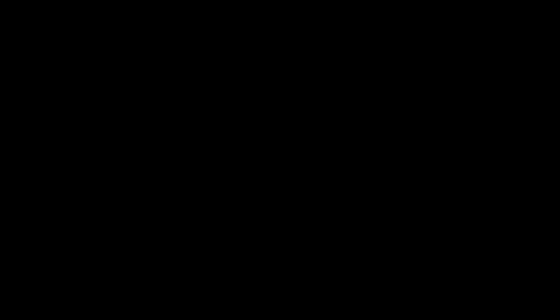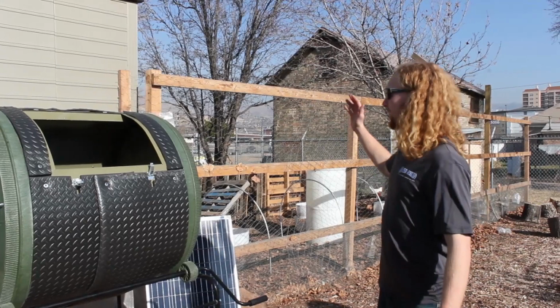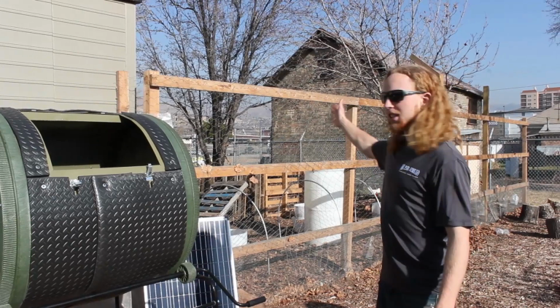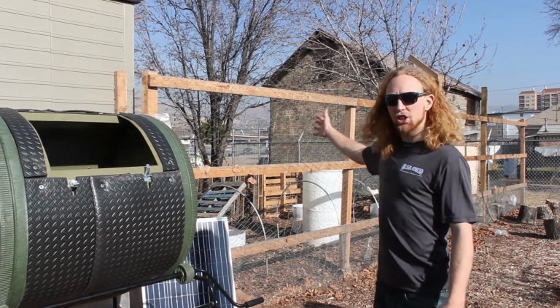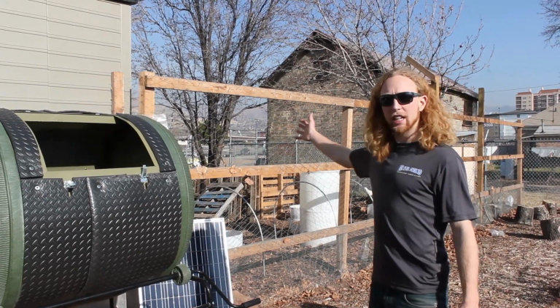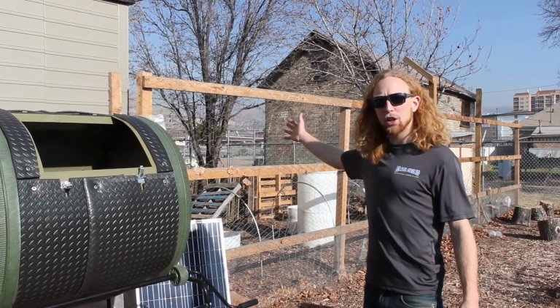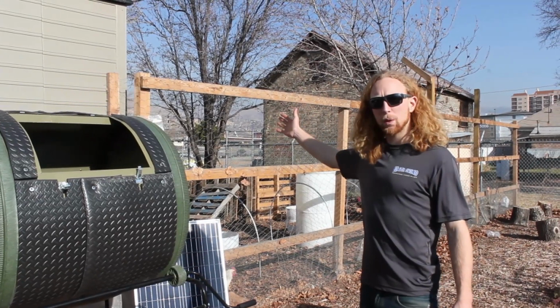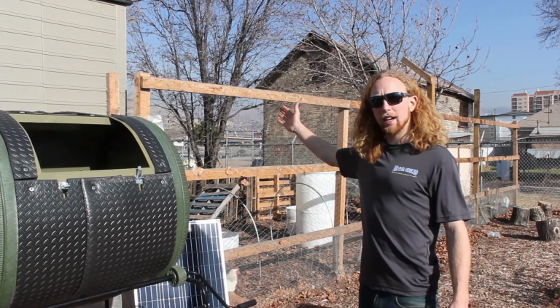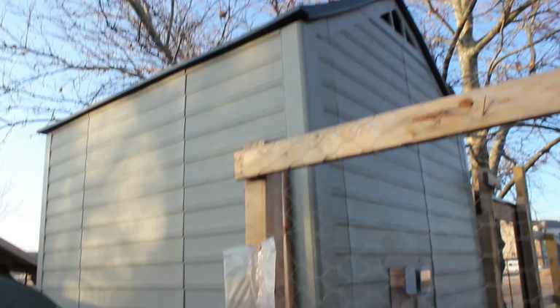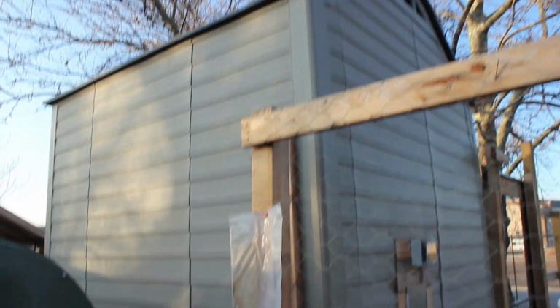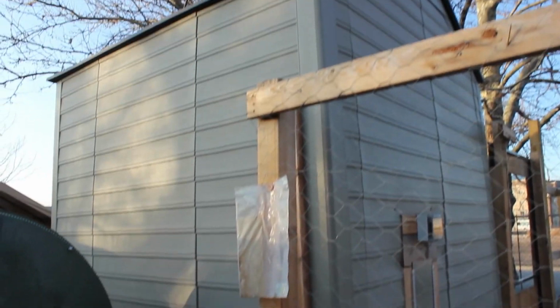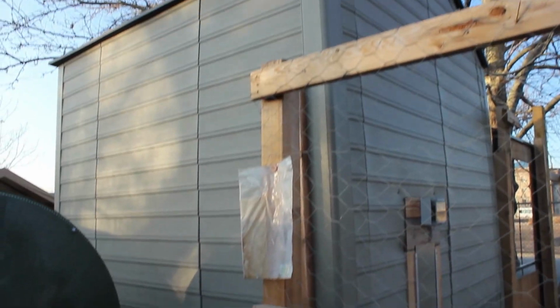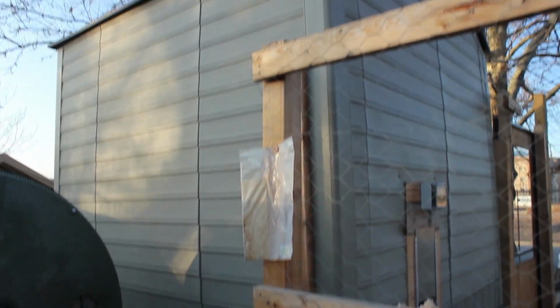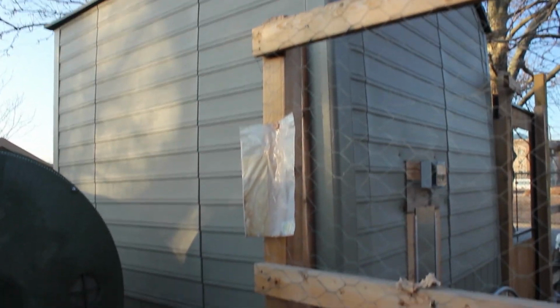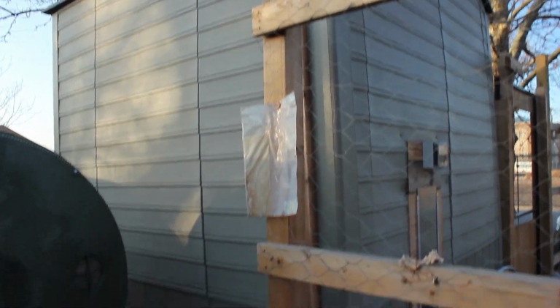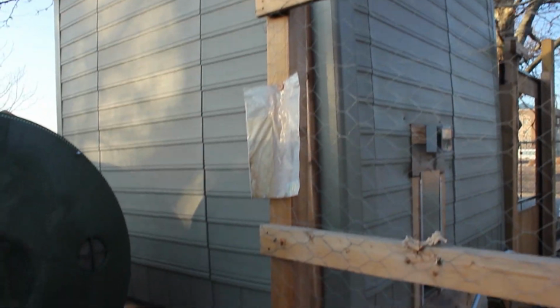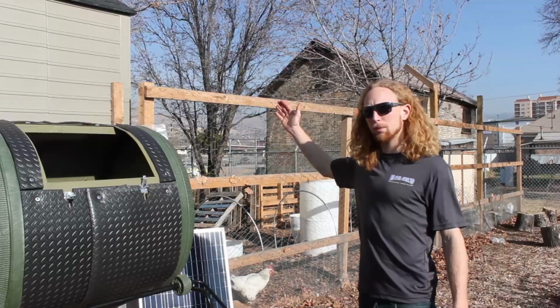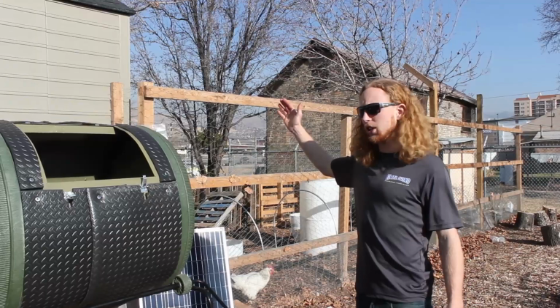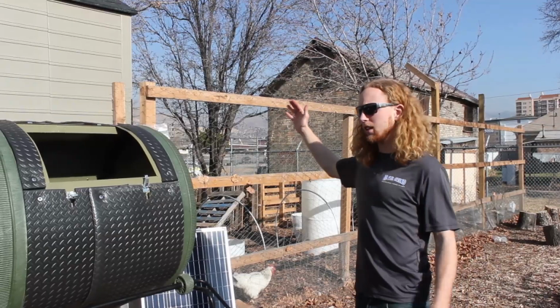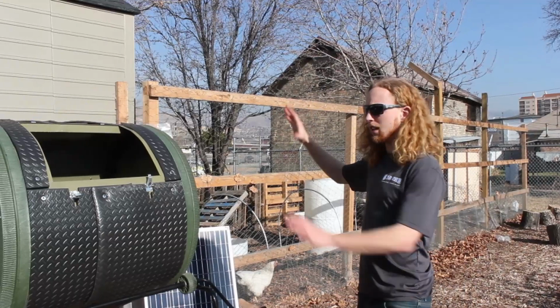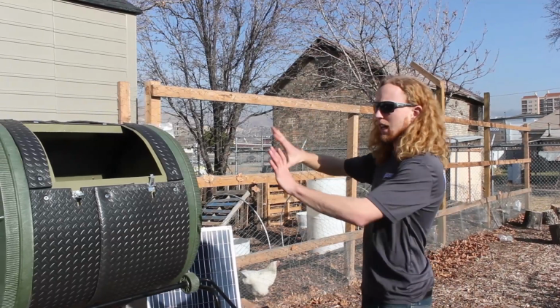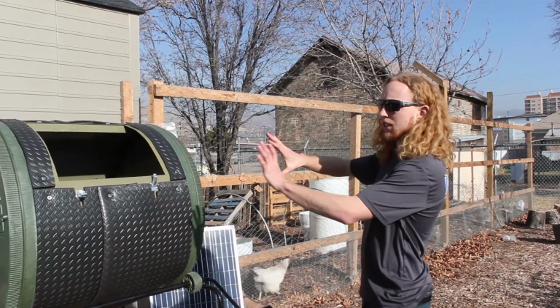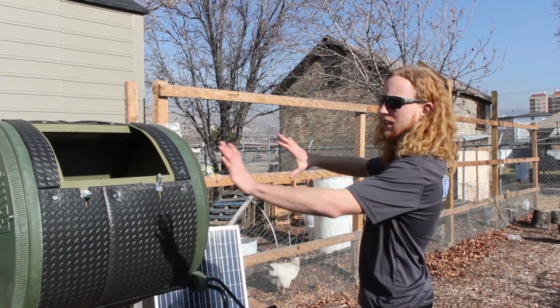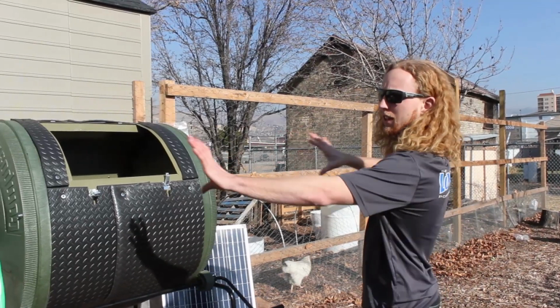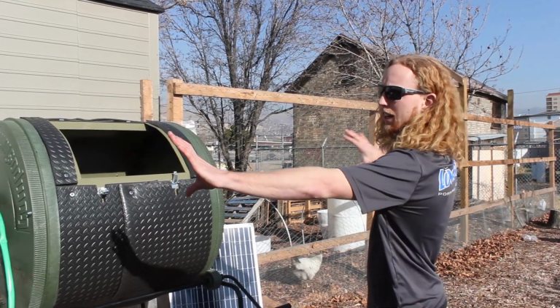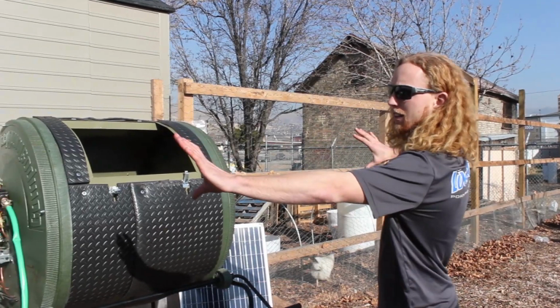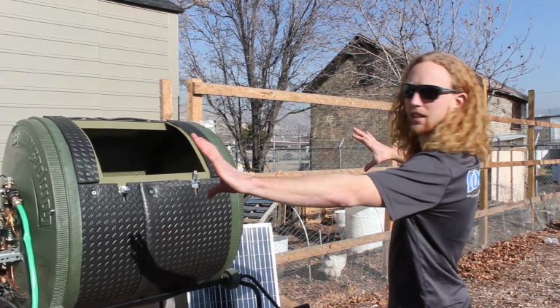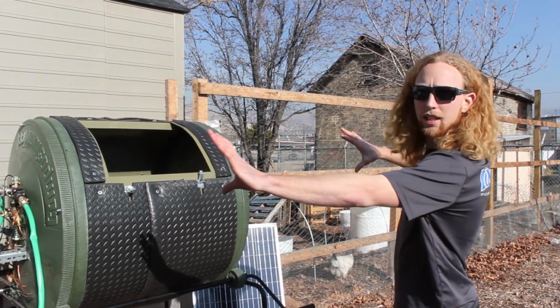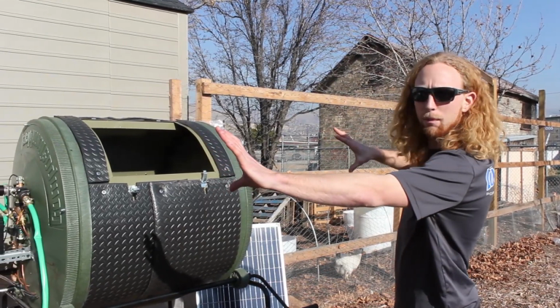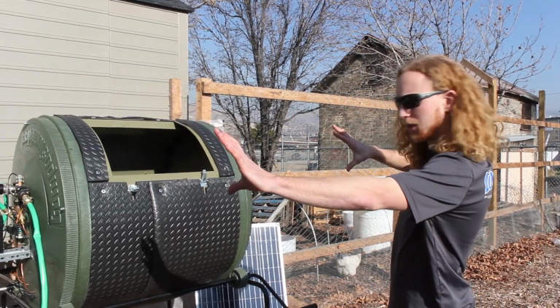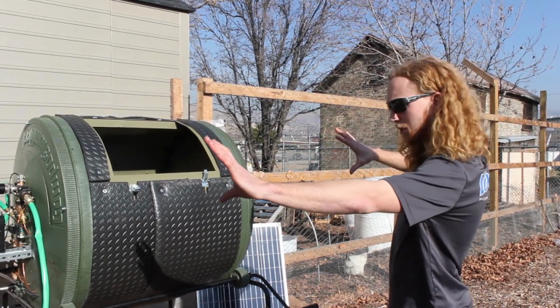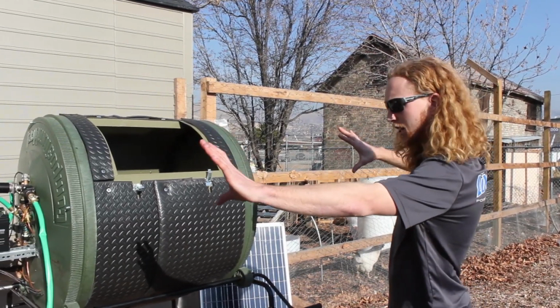This is the chicken coop right here that we're going to be heating with the compost machine. As you can see right here, this is the compost machine.